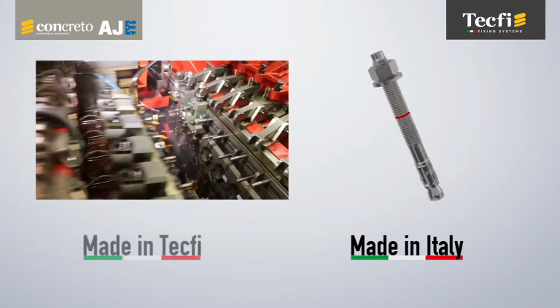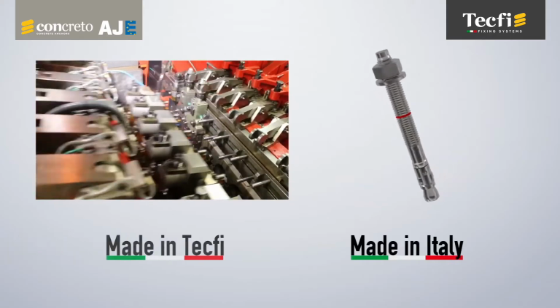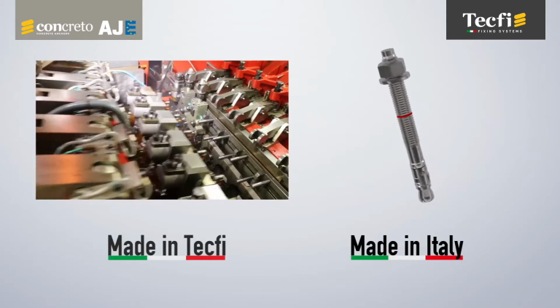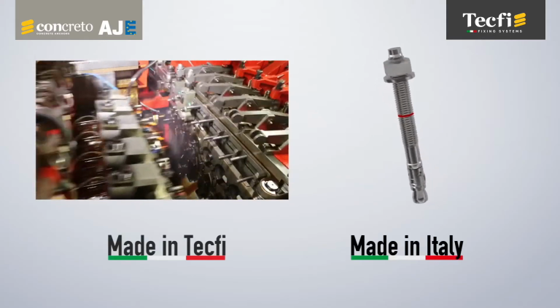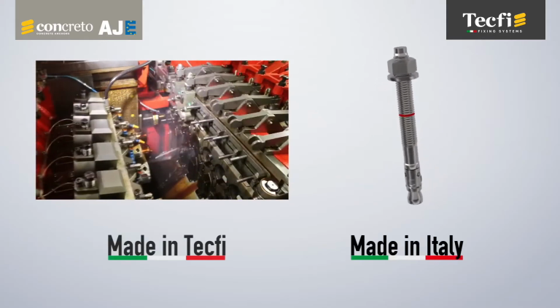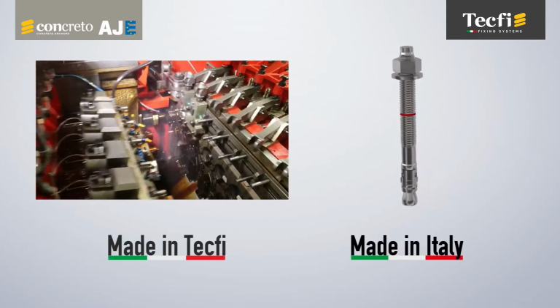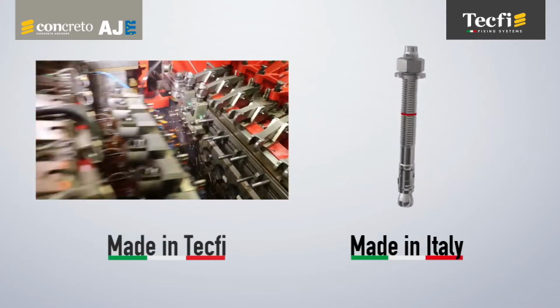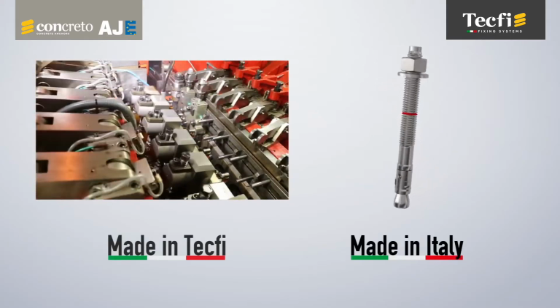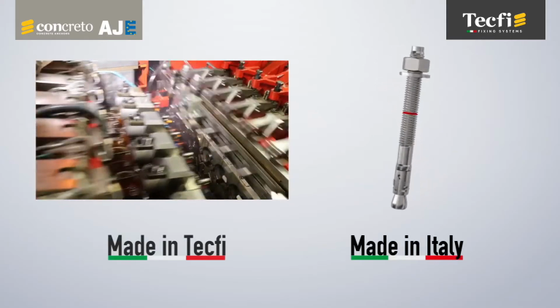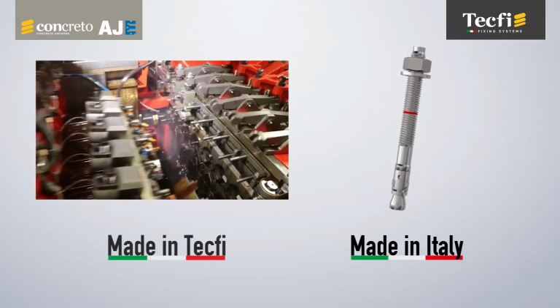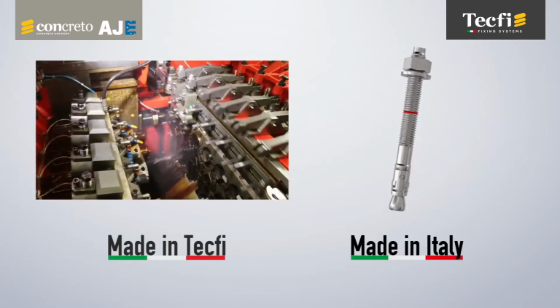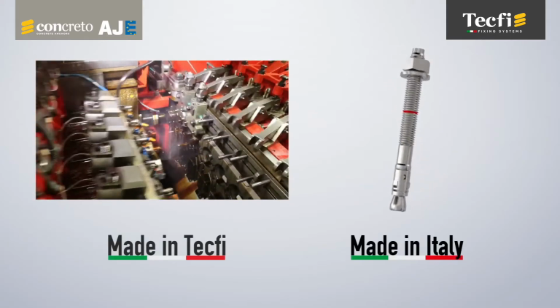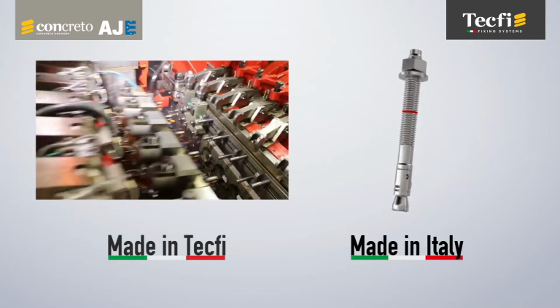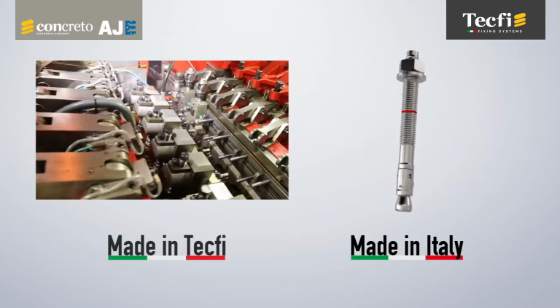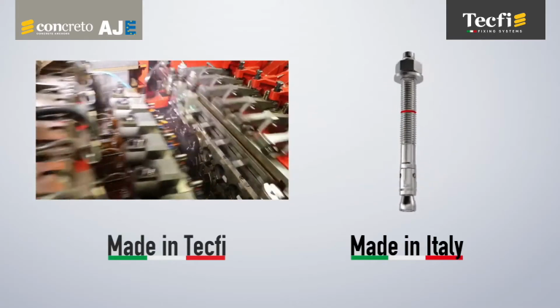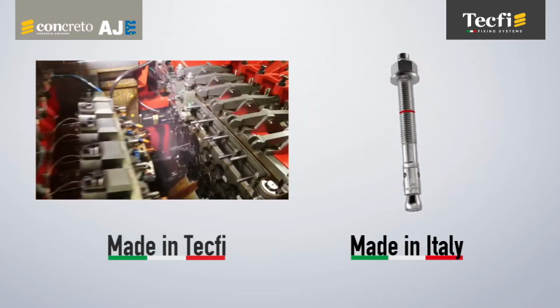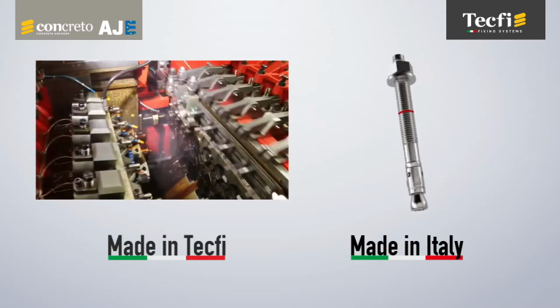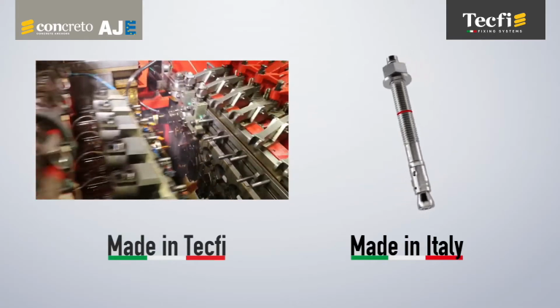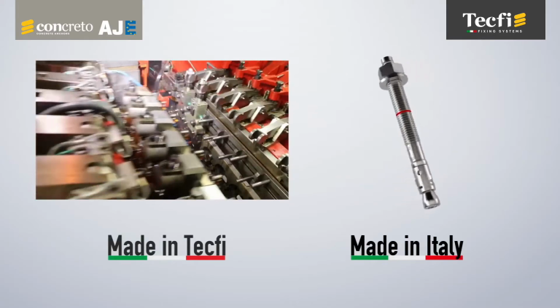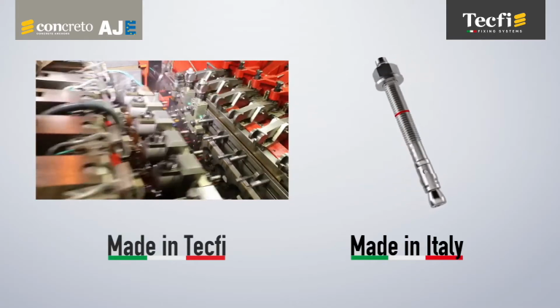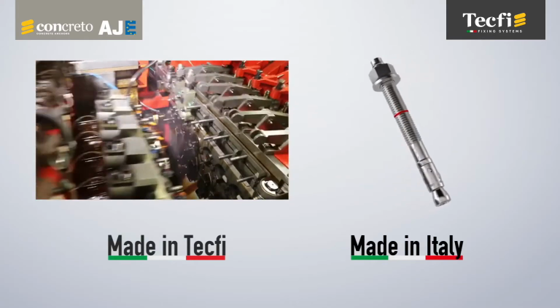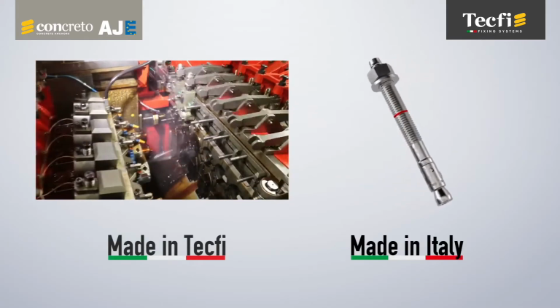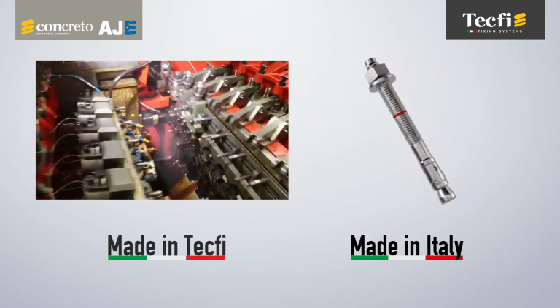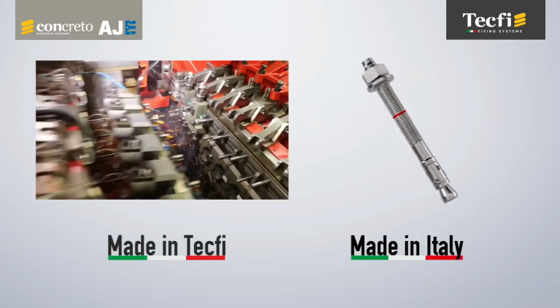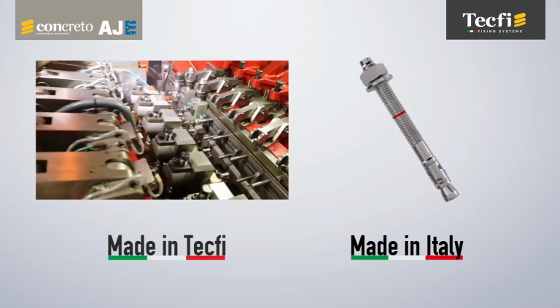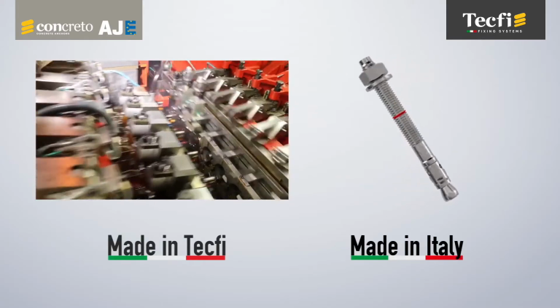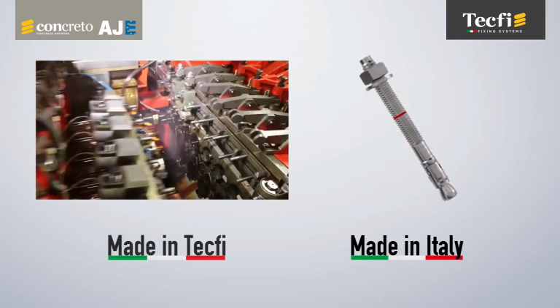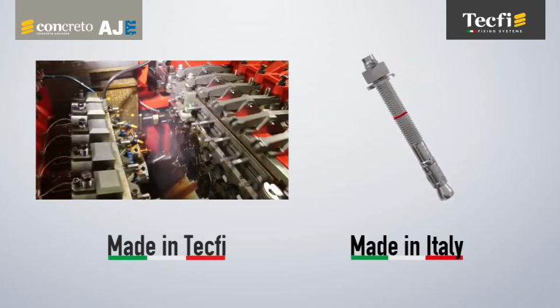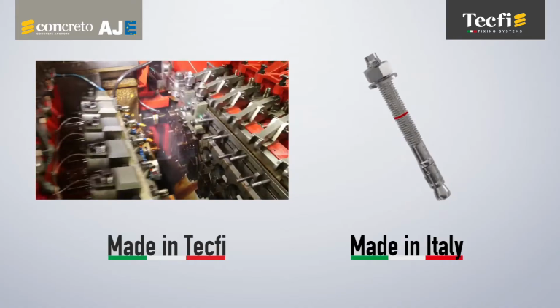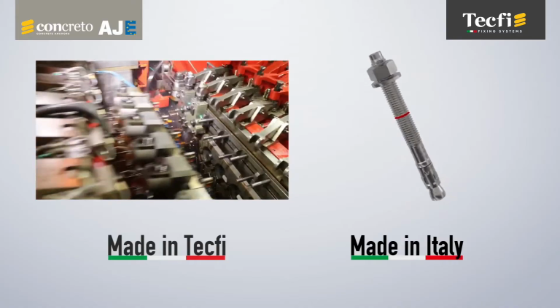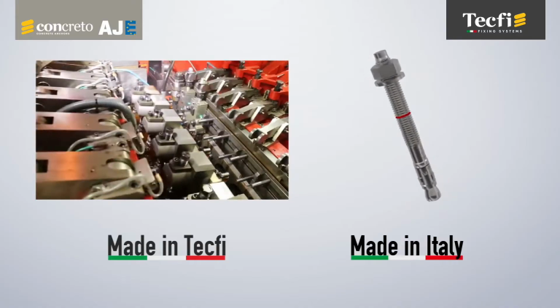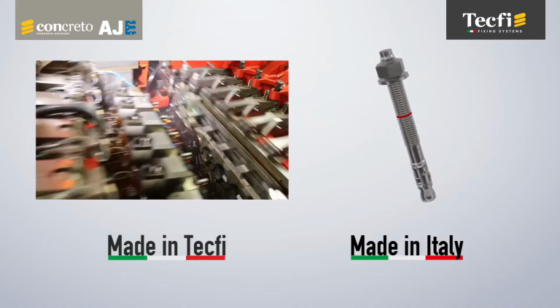AJE Wedge Anchor is designed, manufactured, and tested in Italy in TACFI plants.